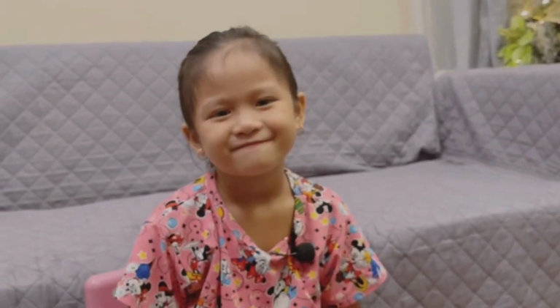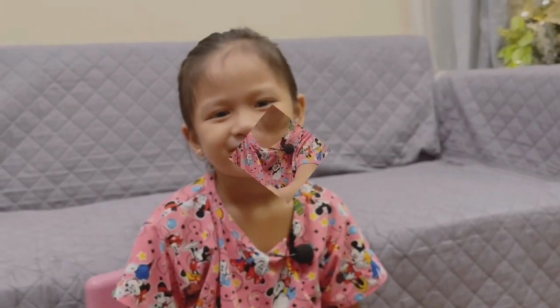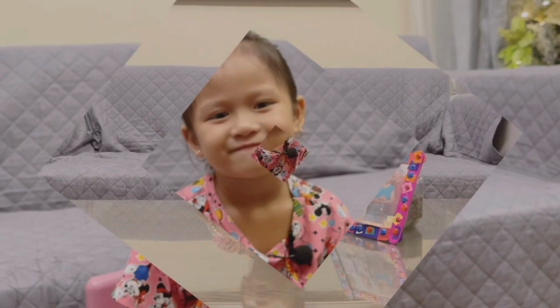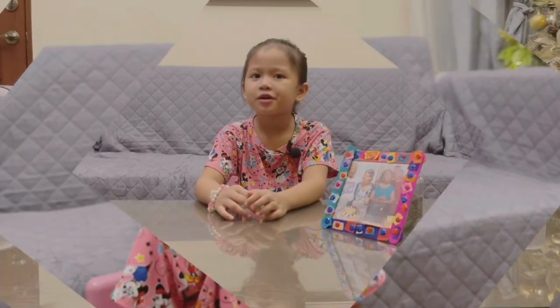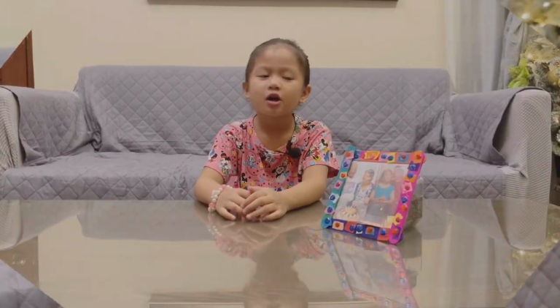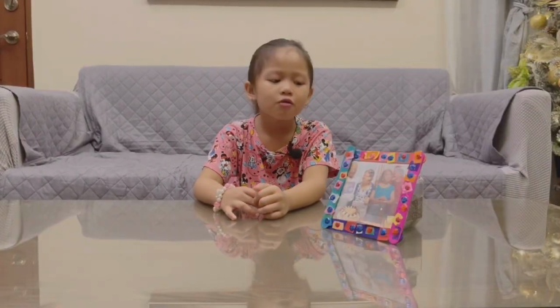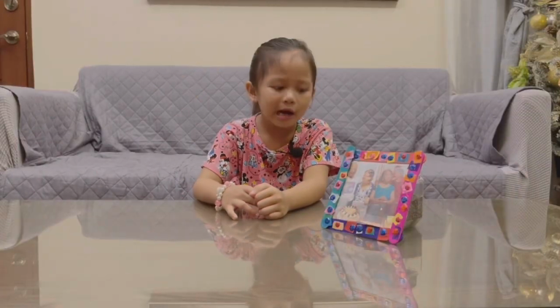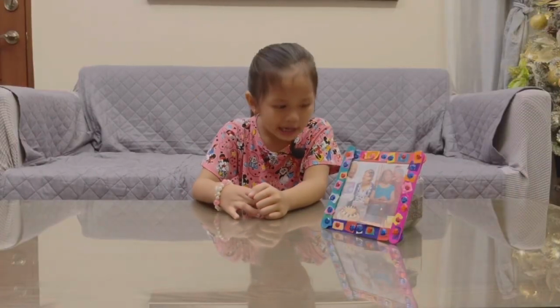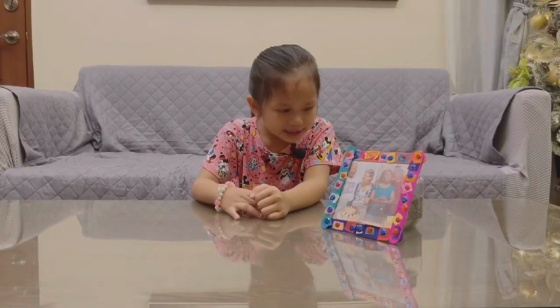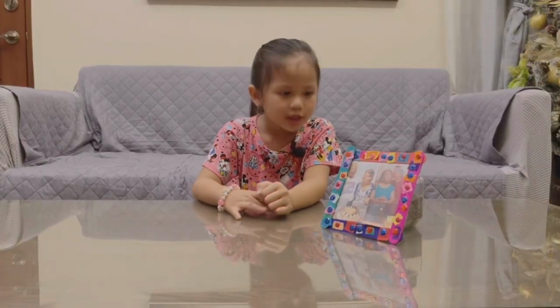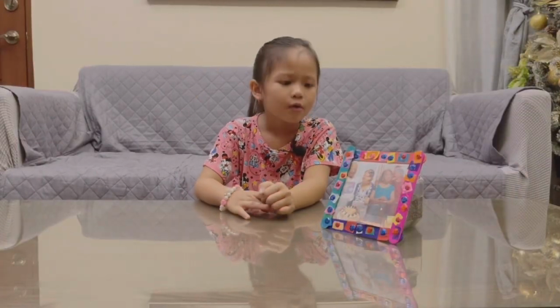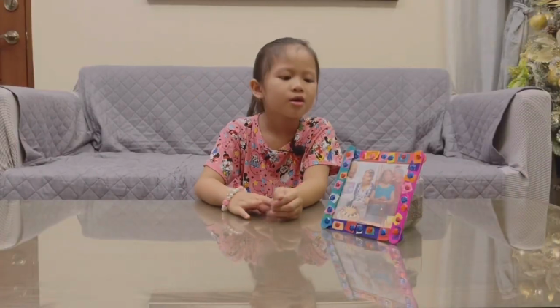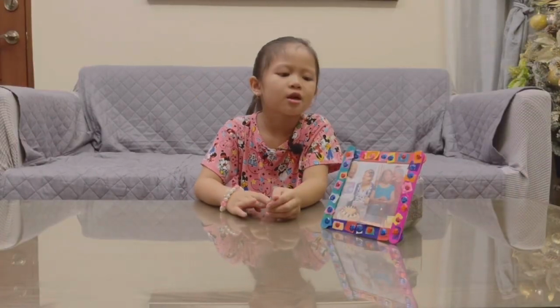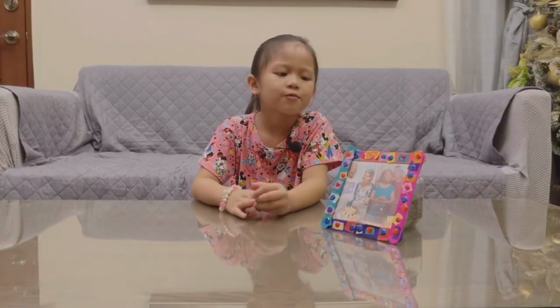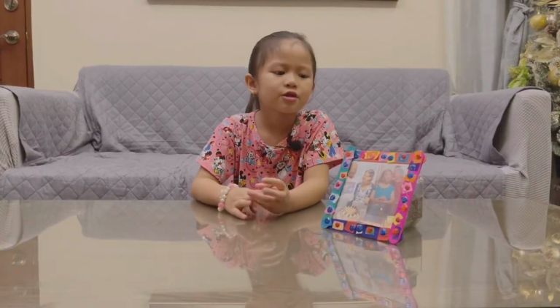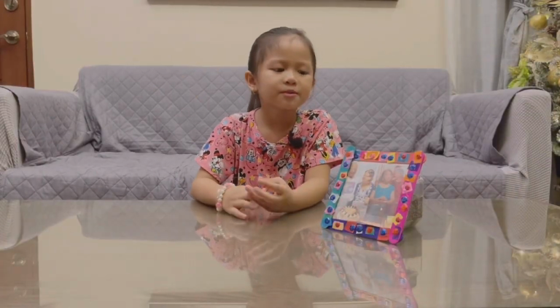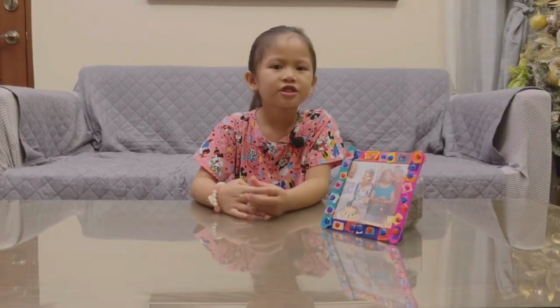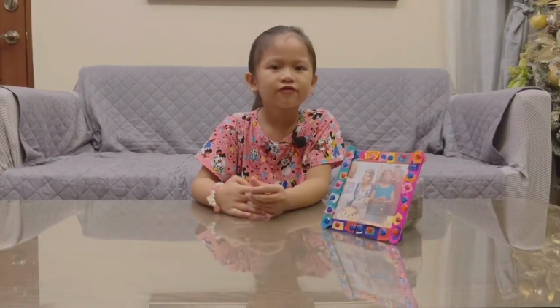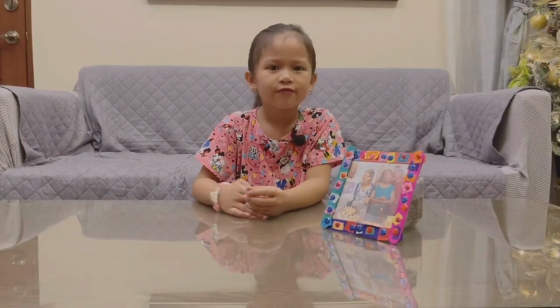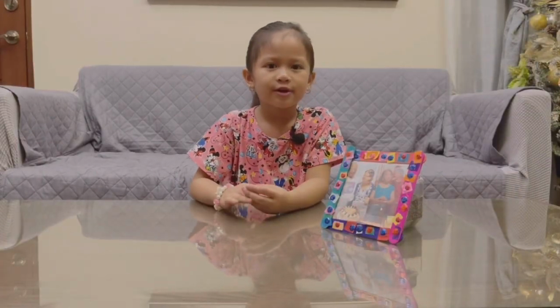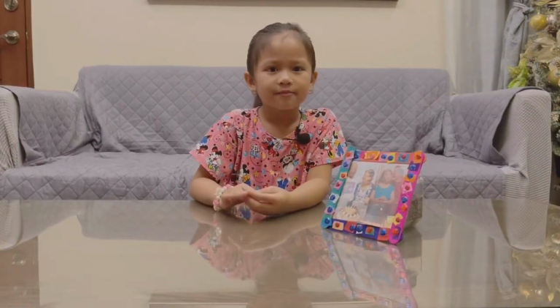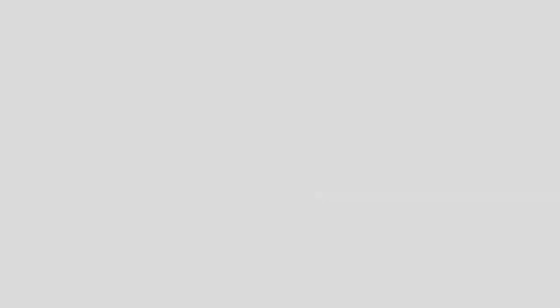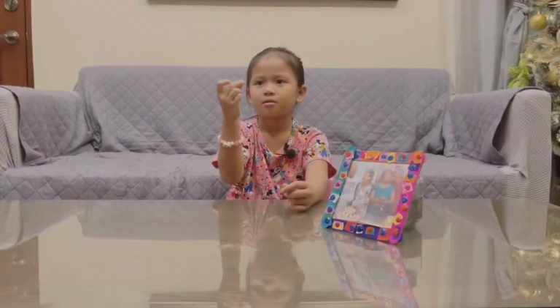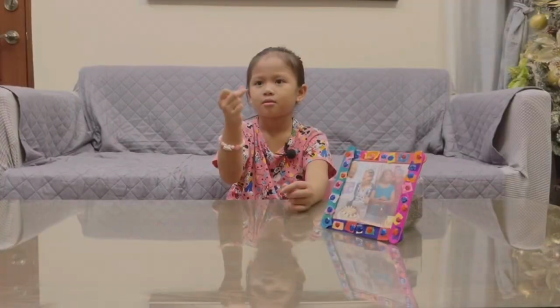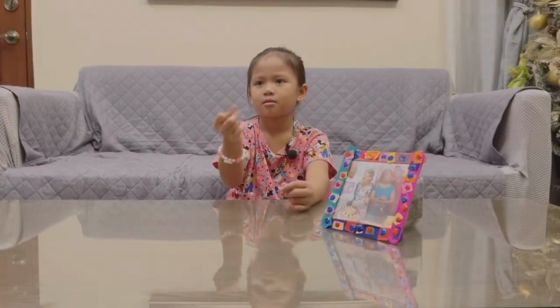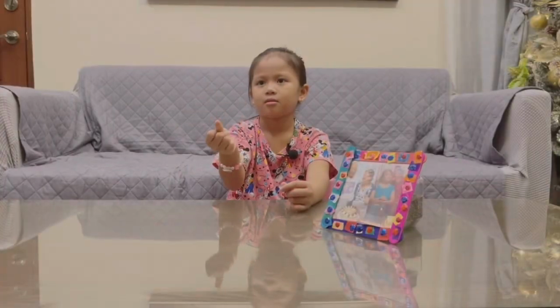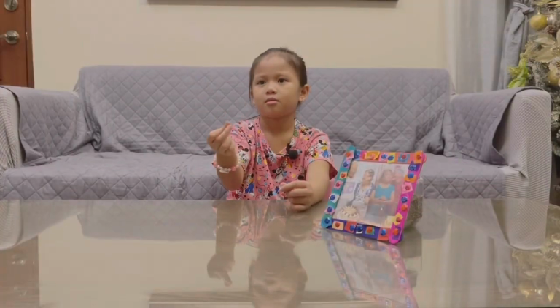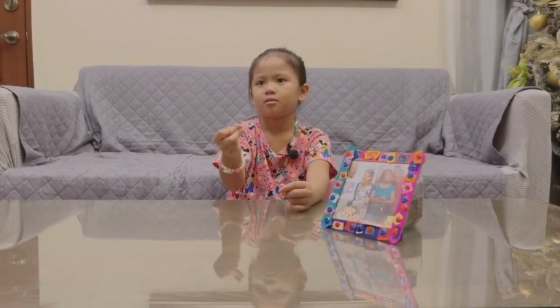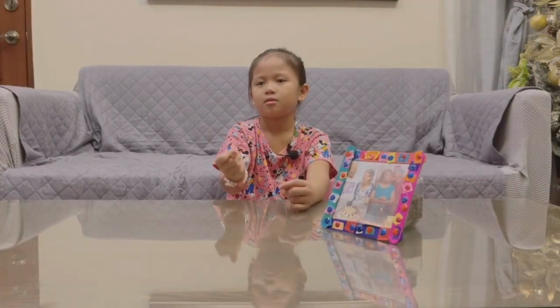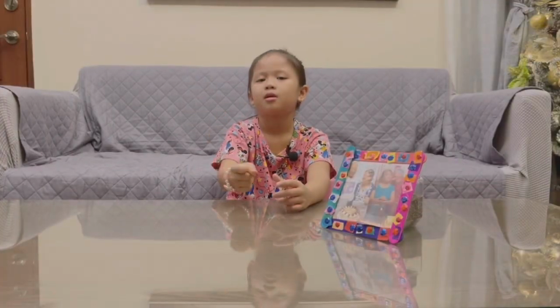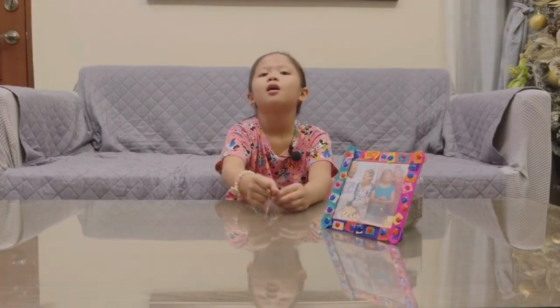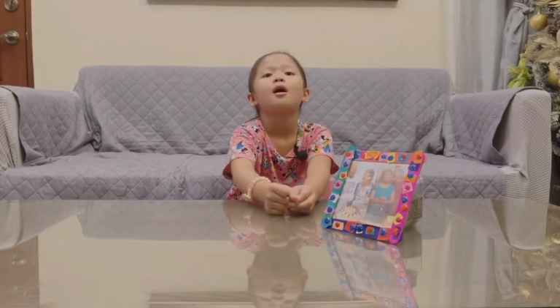Here we go guys! We're done with our picture frame. What's your message to your grandparents?